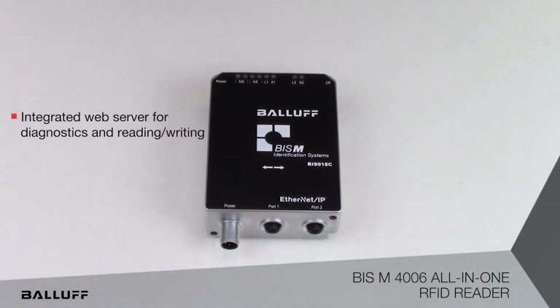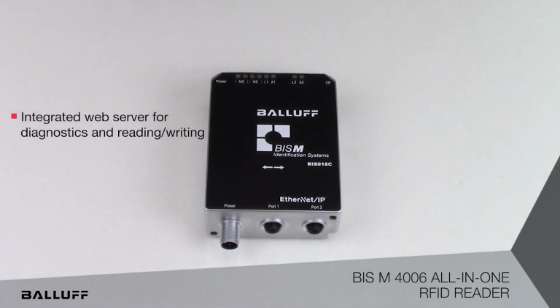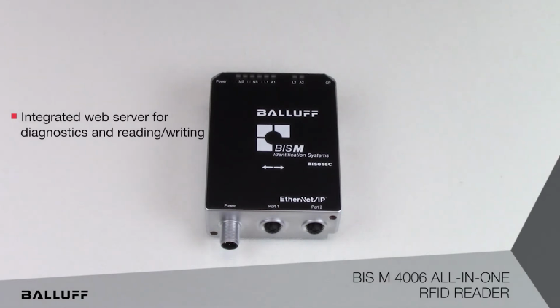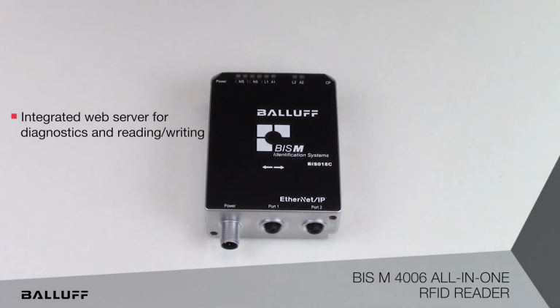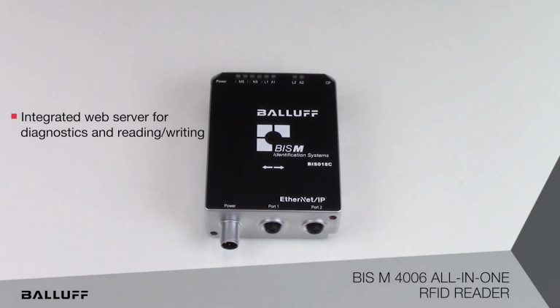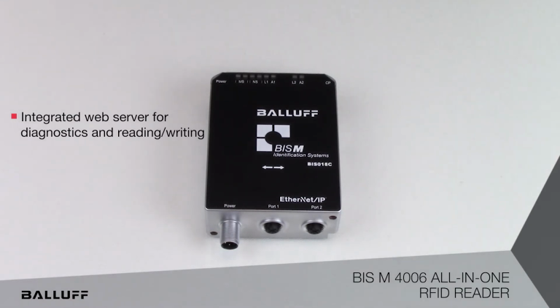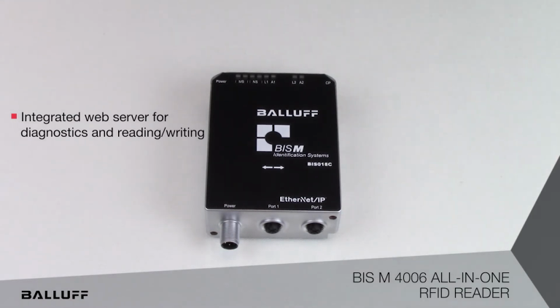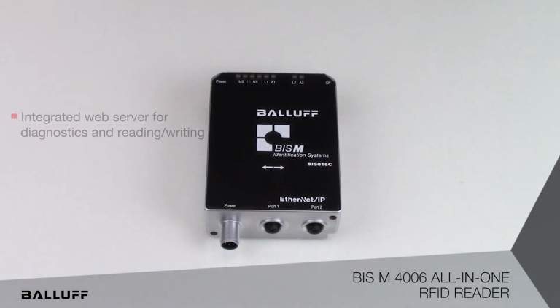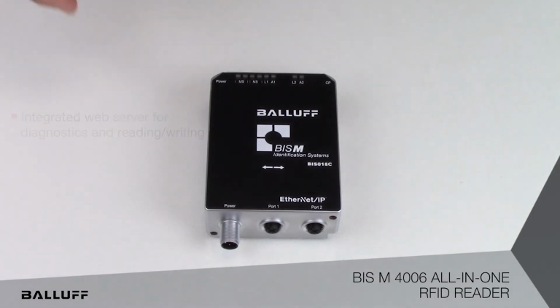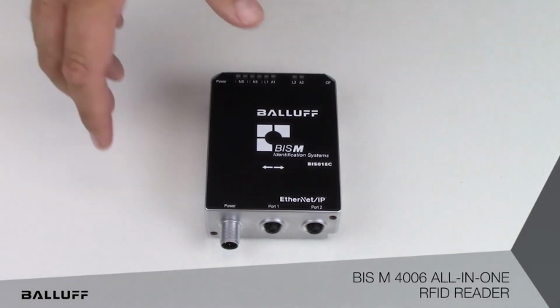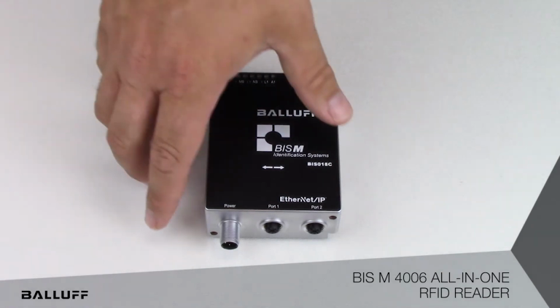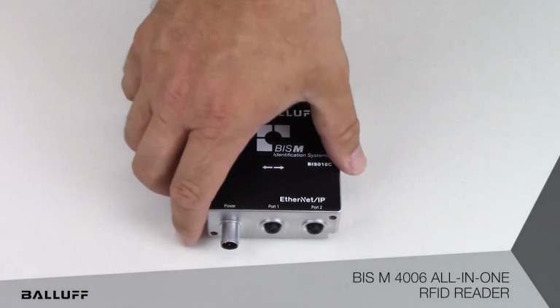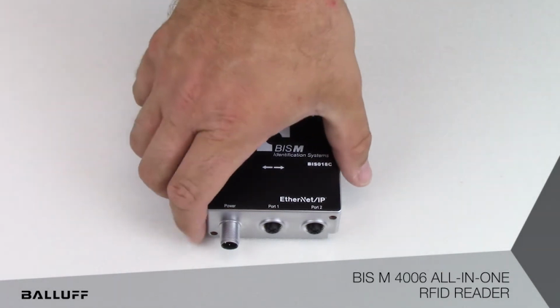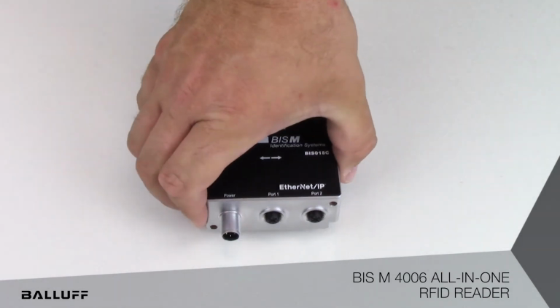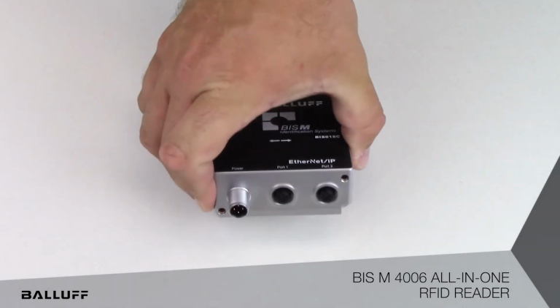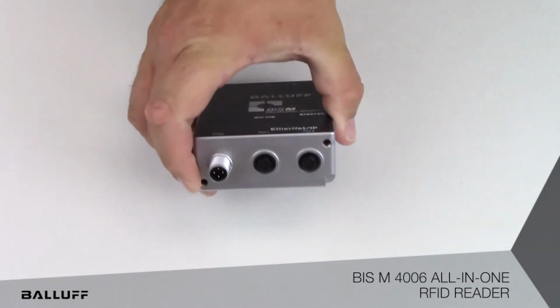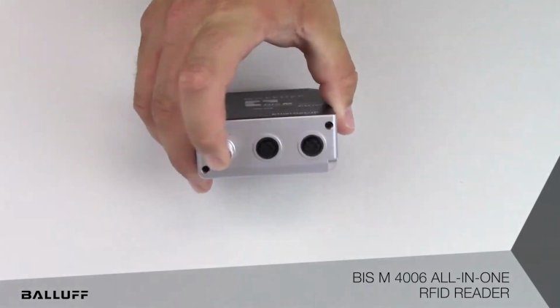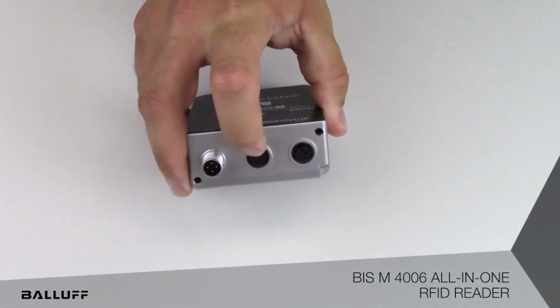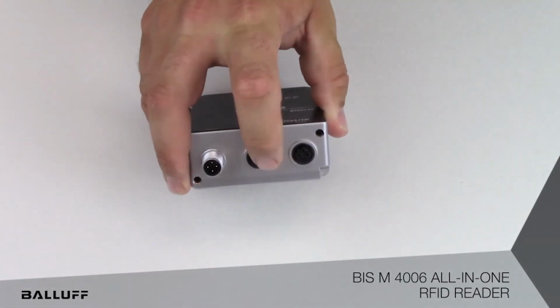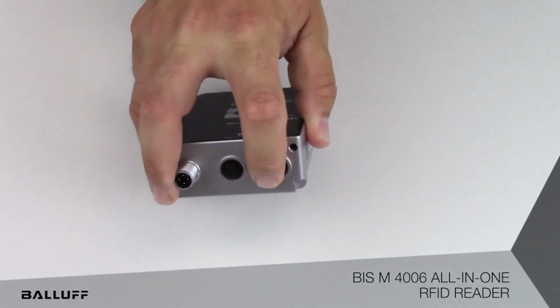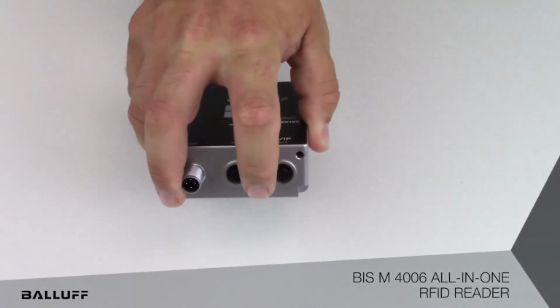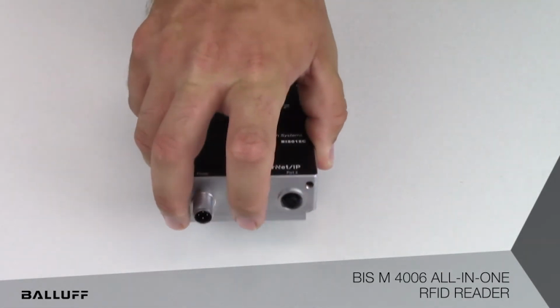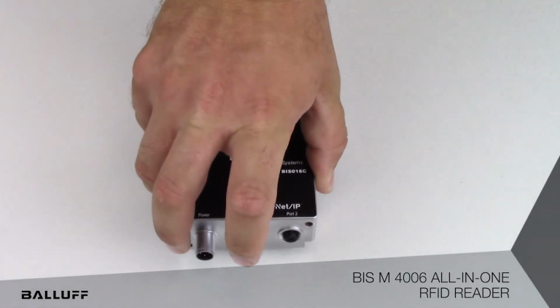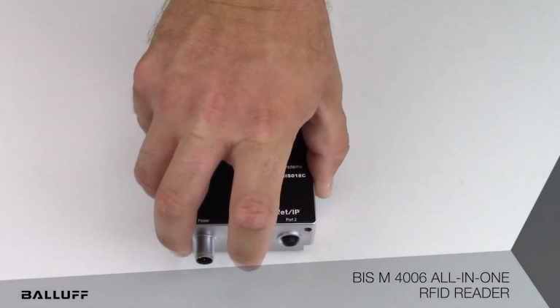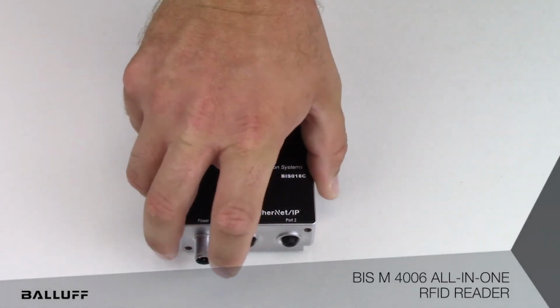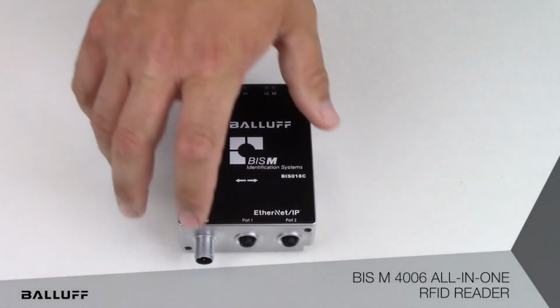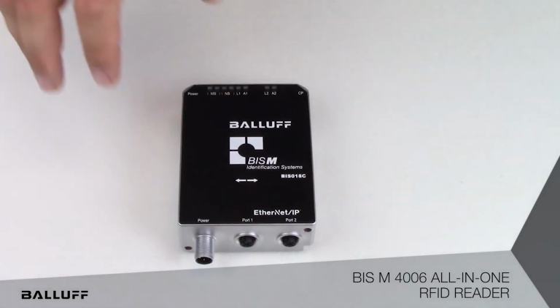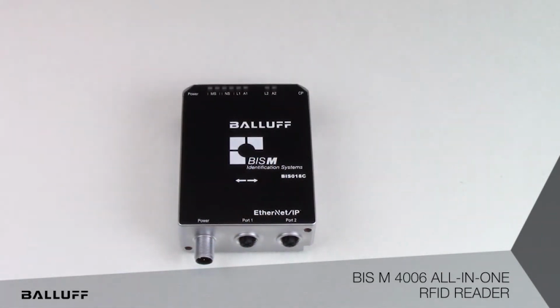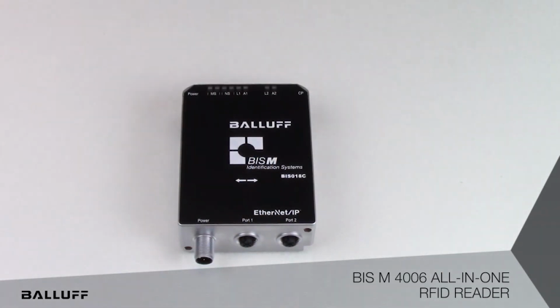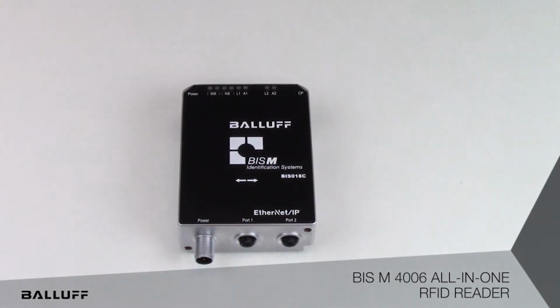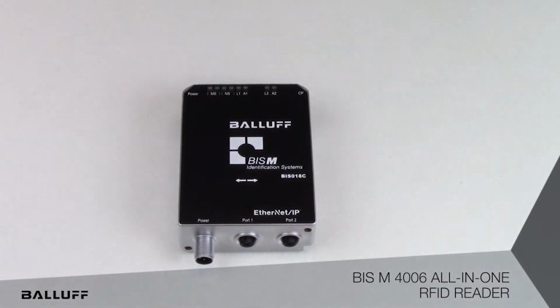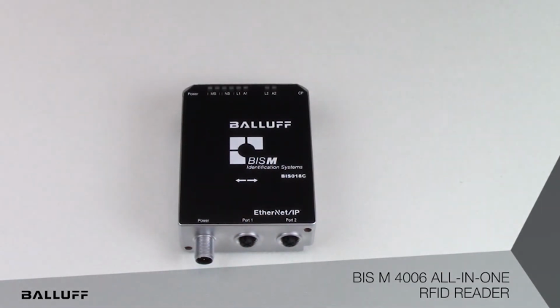In addition, expanding the number of read points is simplified through daisy chaining the readers all the way down the production line.